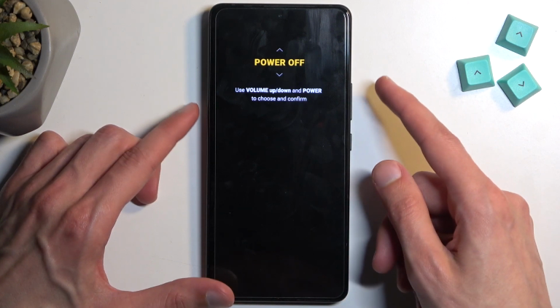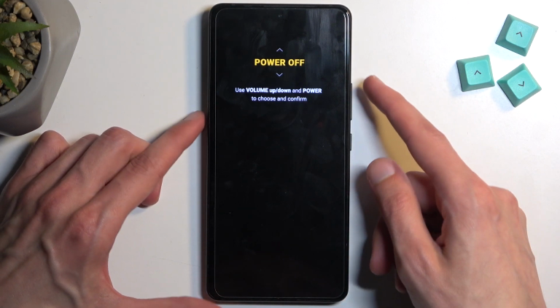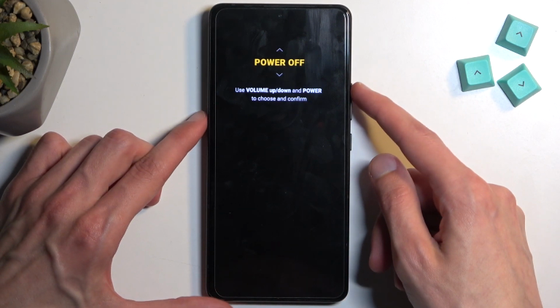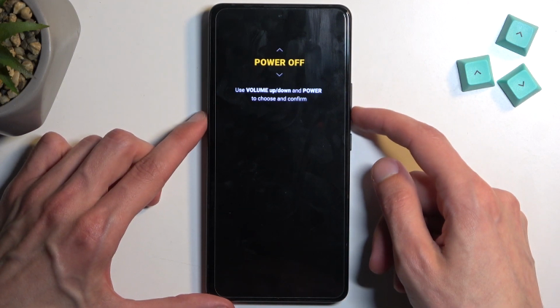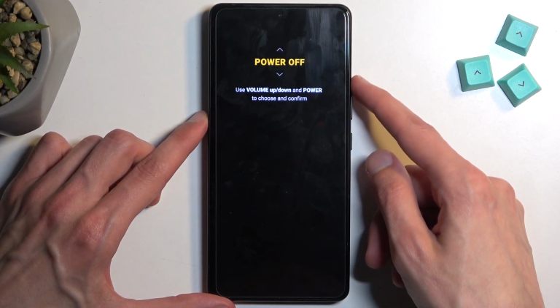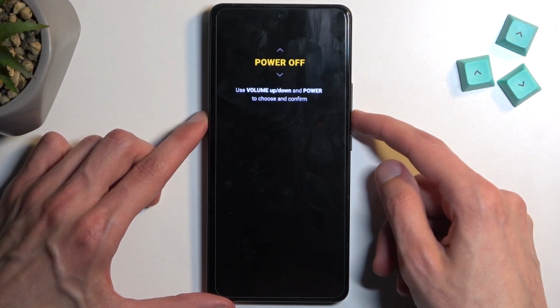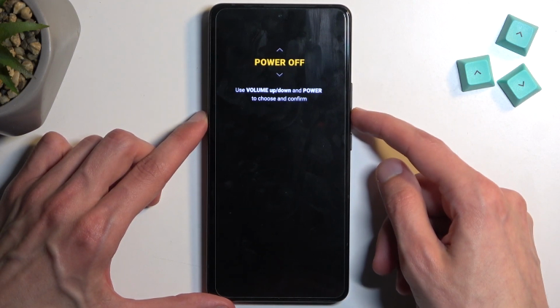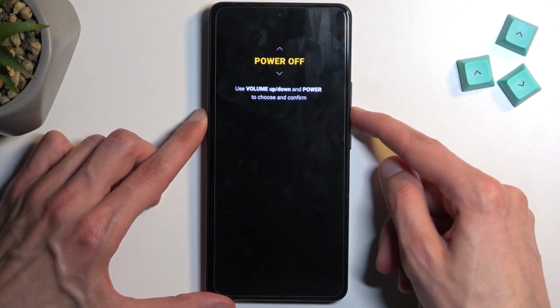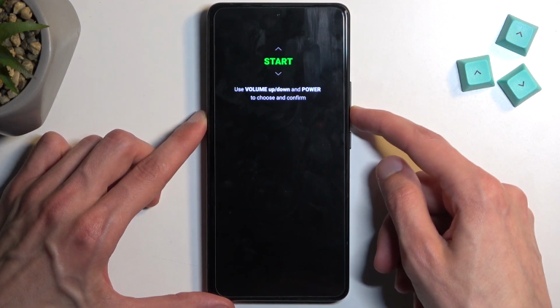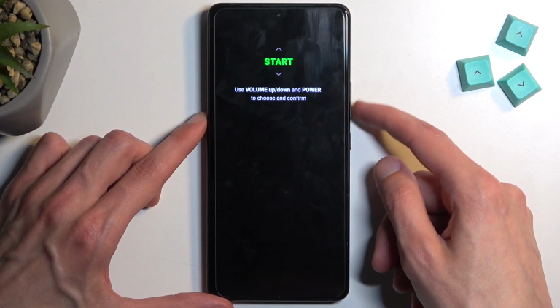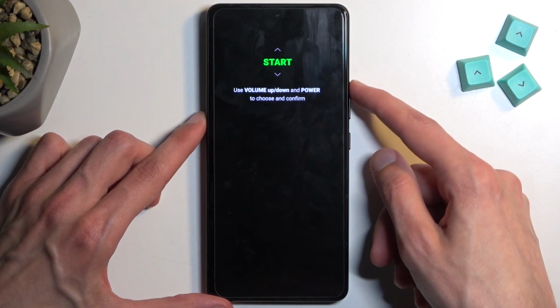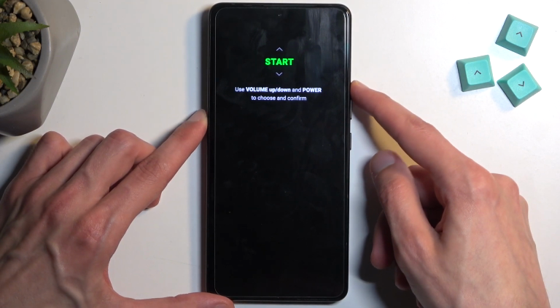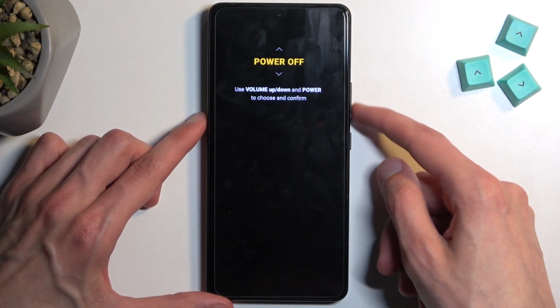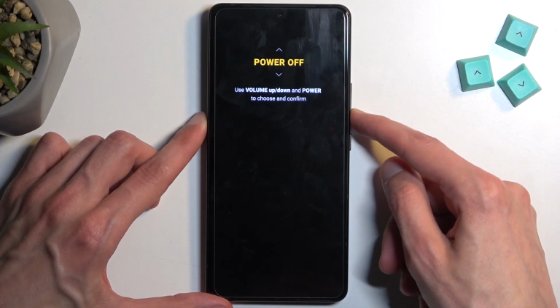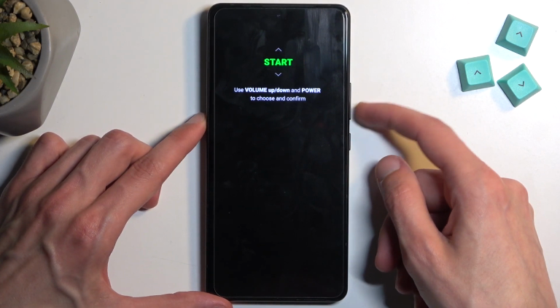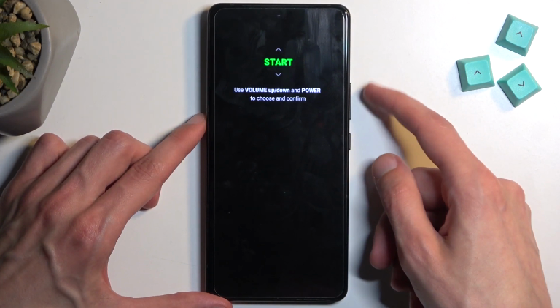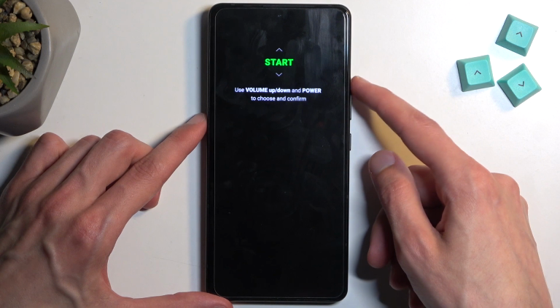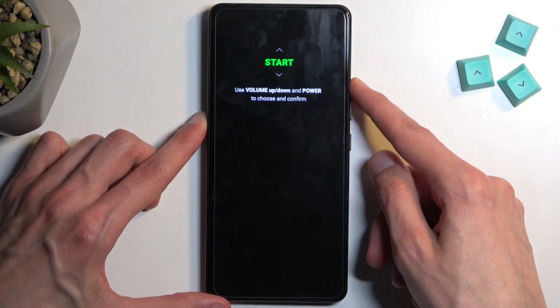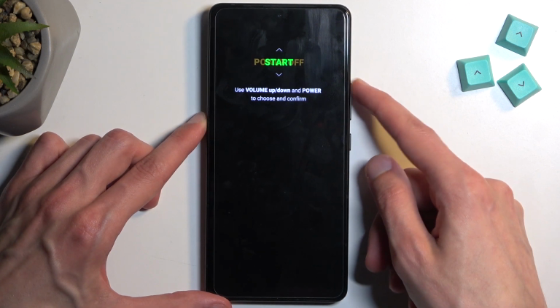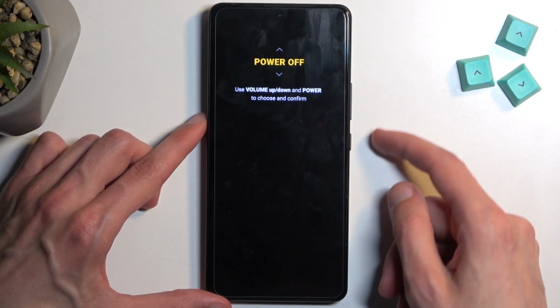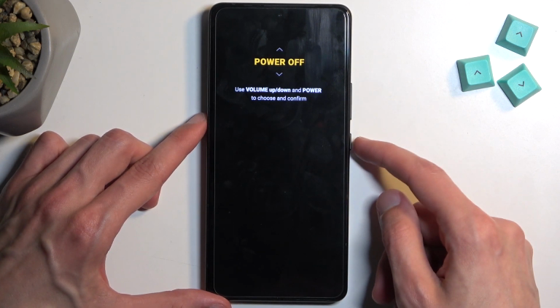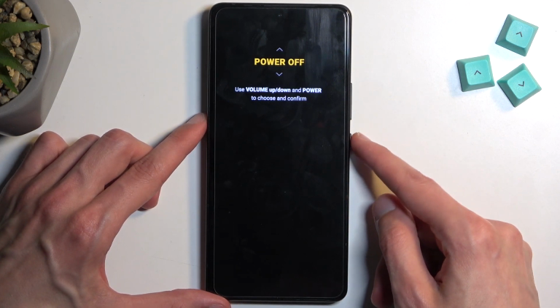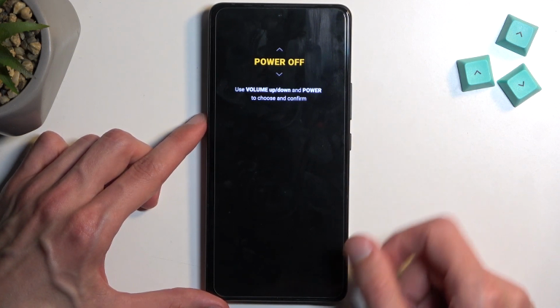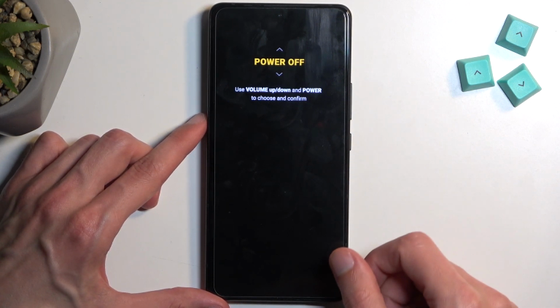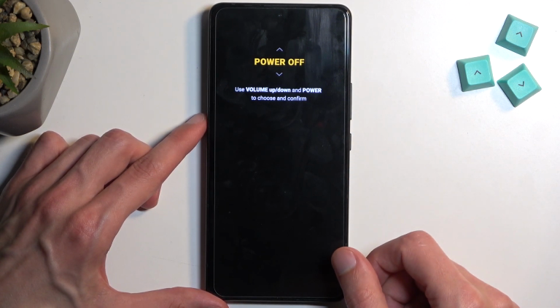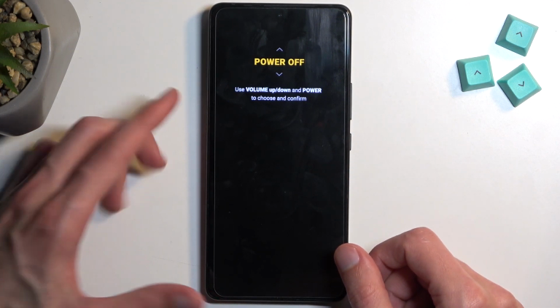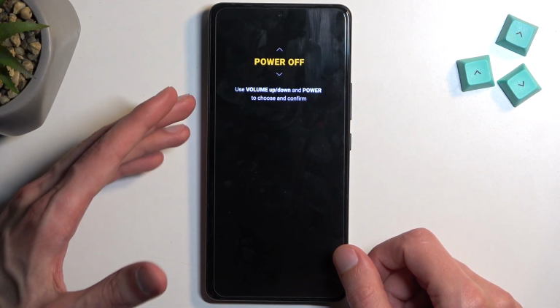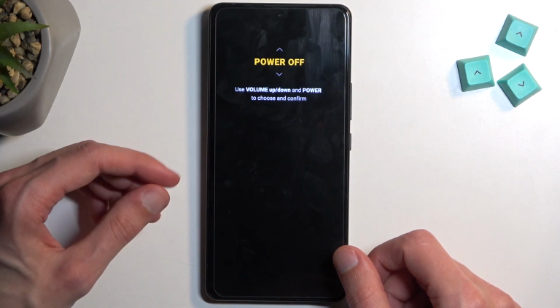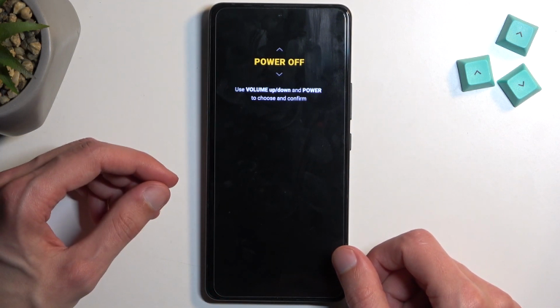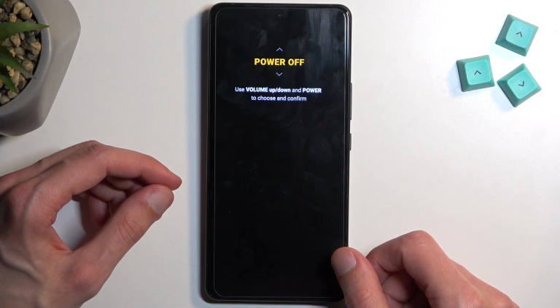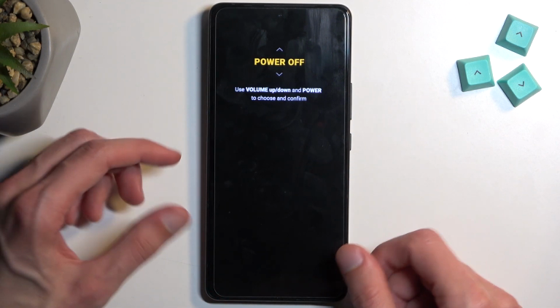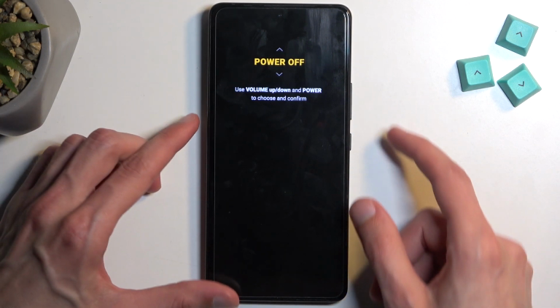Now, in this mode, you will need to use the volume buttons to navigate either up or down, depending on which one you press. And the power button will be used to confirm whatever is selected.